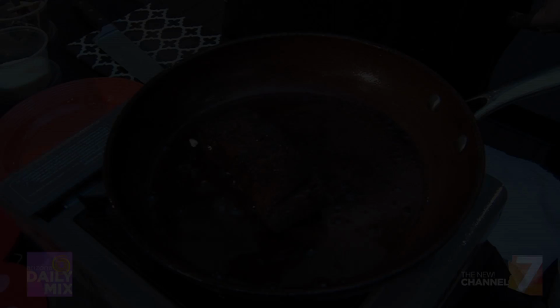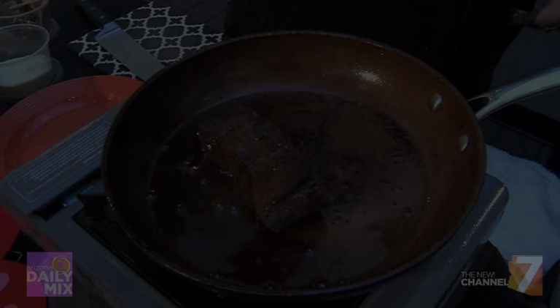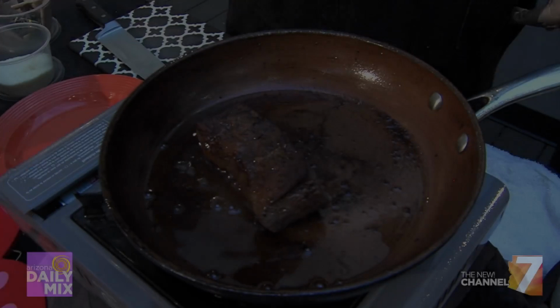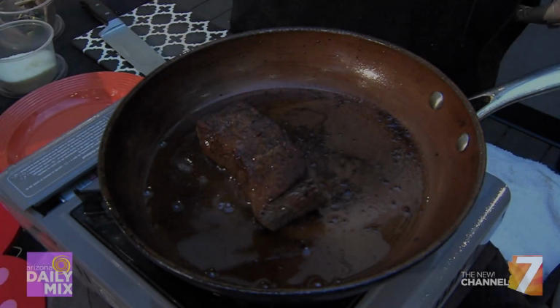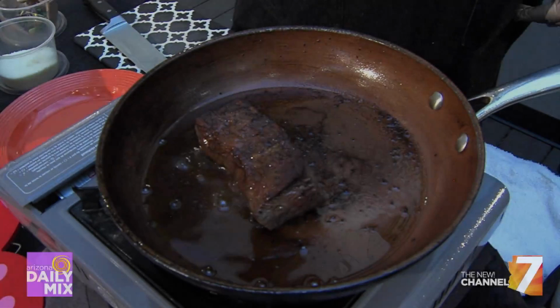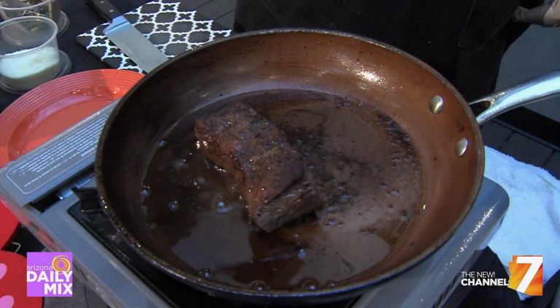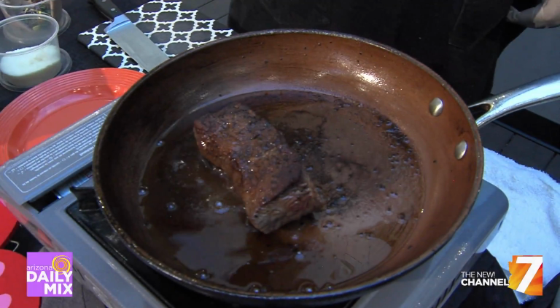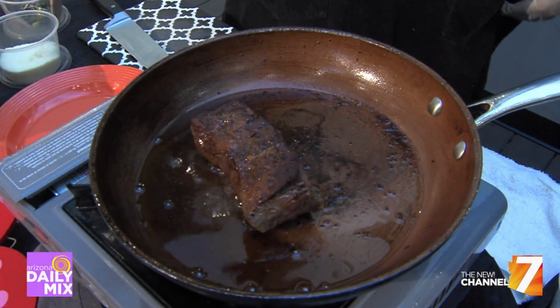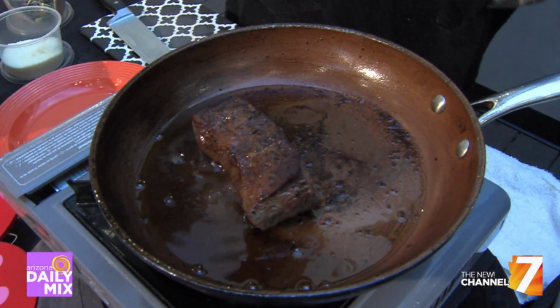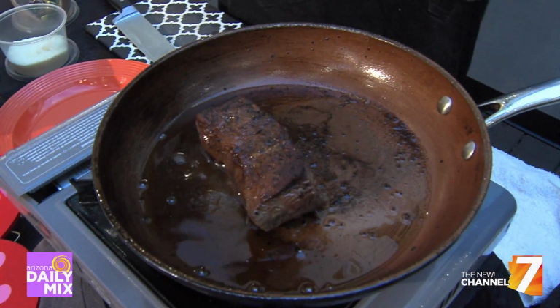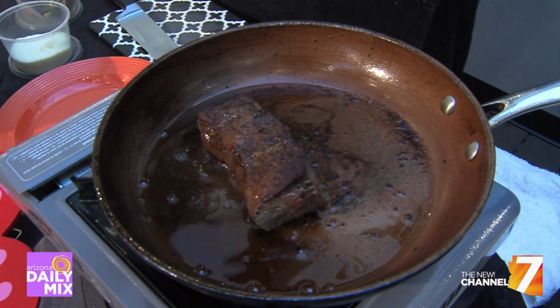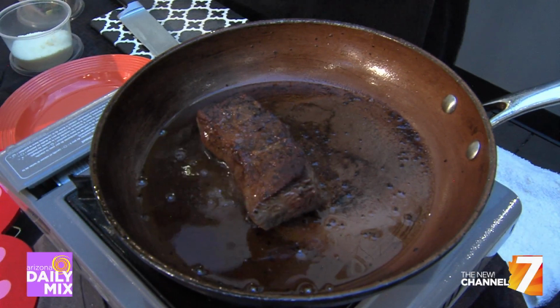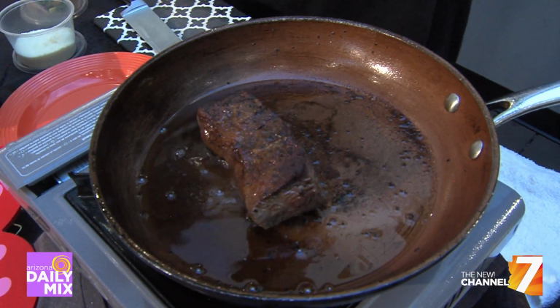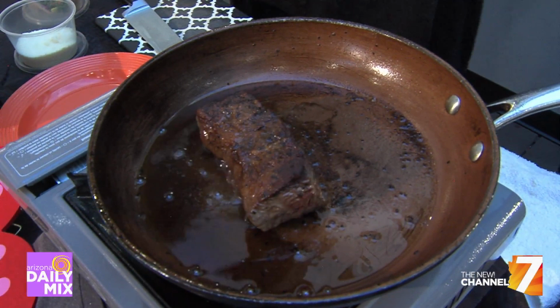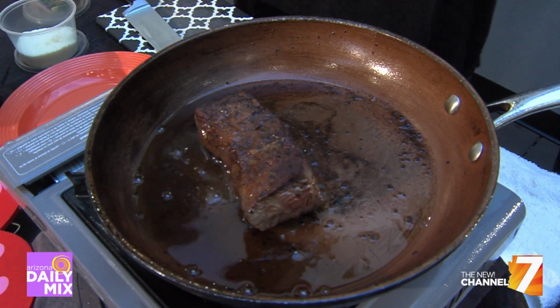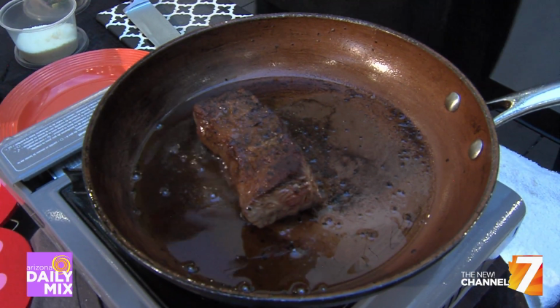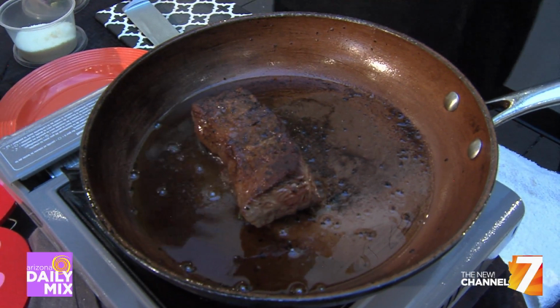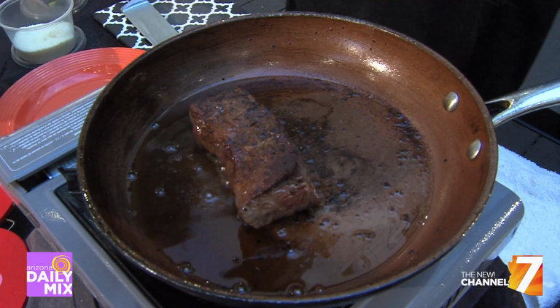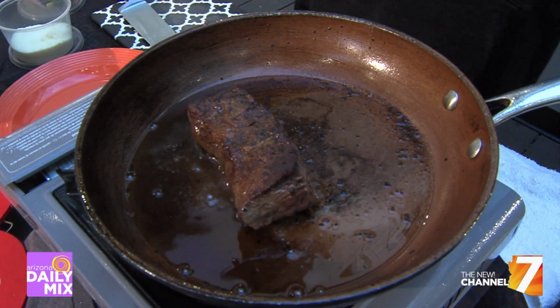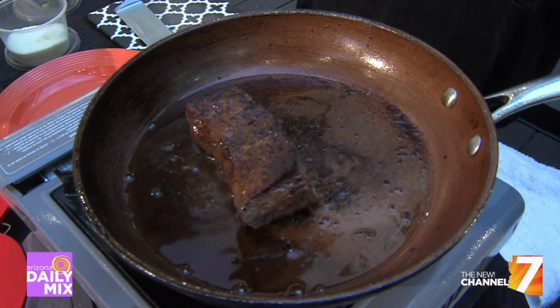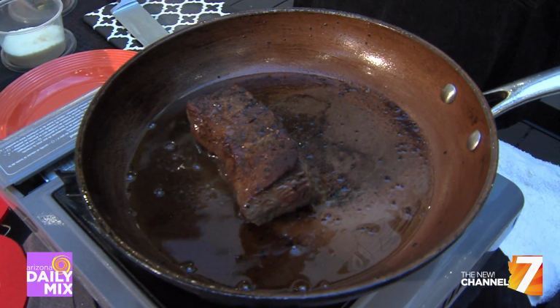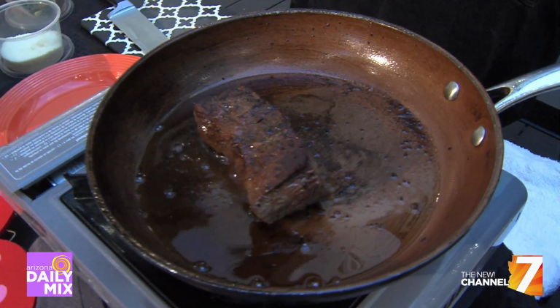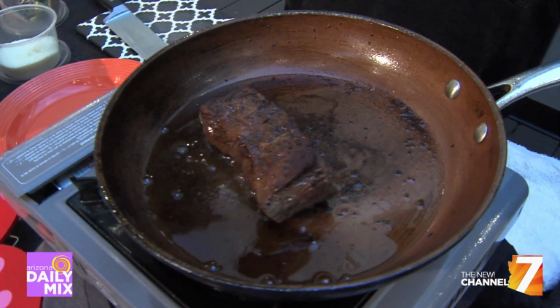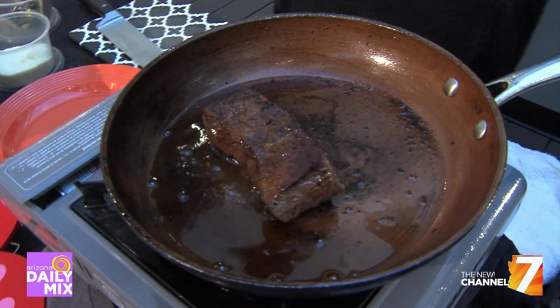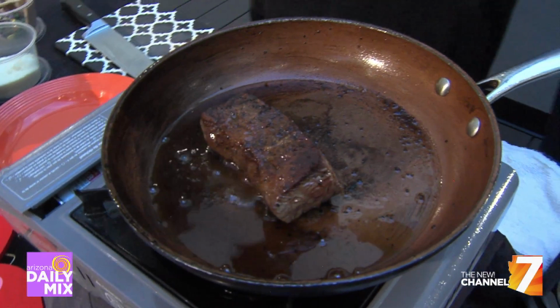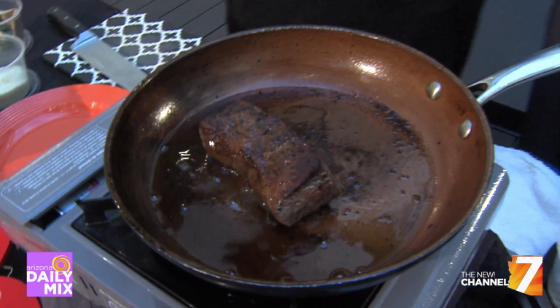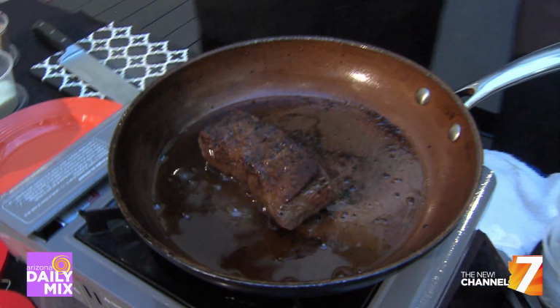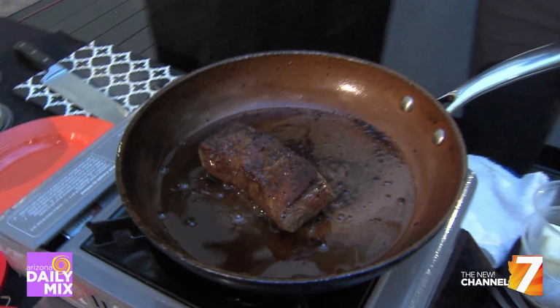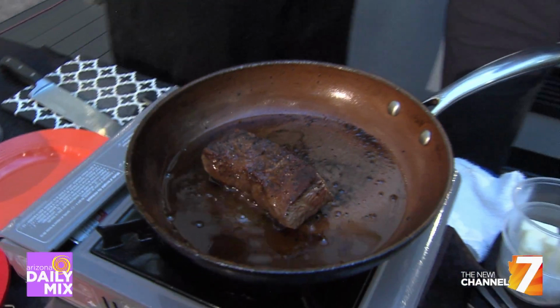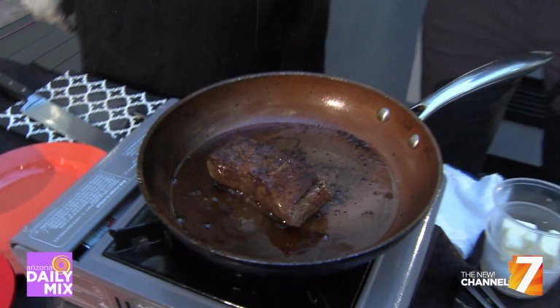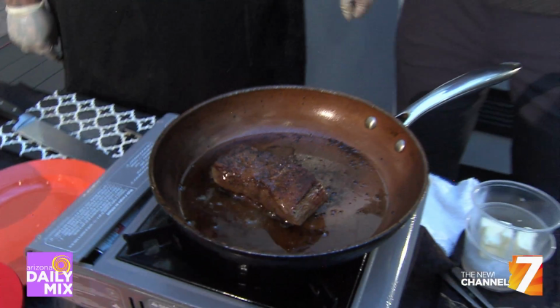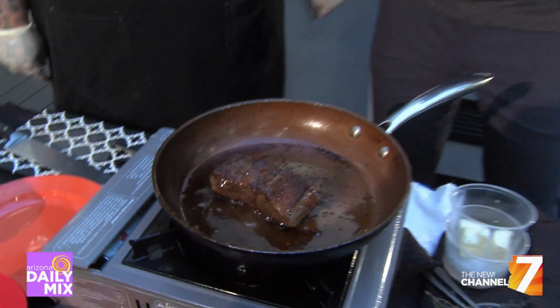You know why they call it the Royal with Cheese? Why? Because of the metric system. Look at the big brain on Brad!